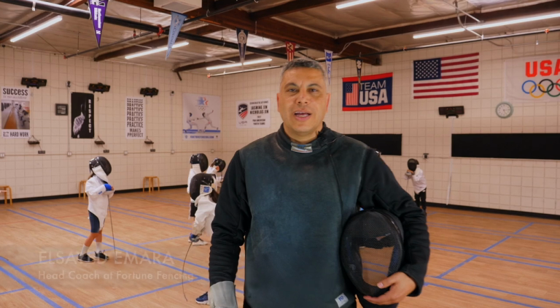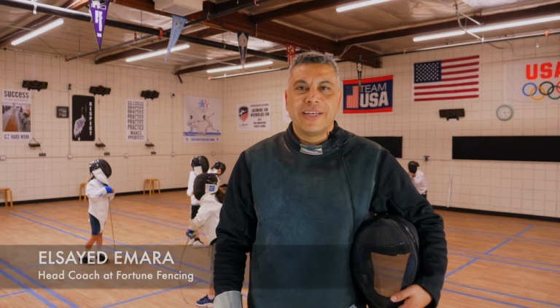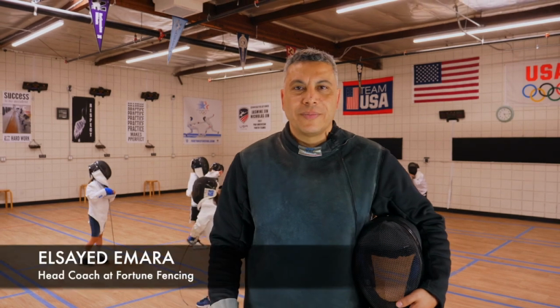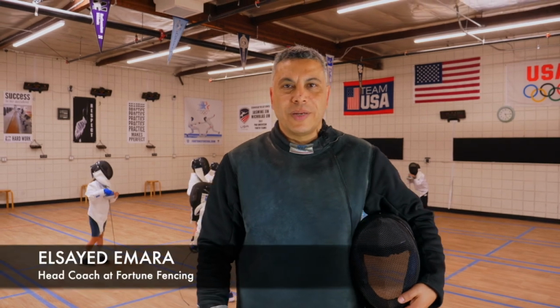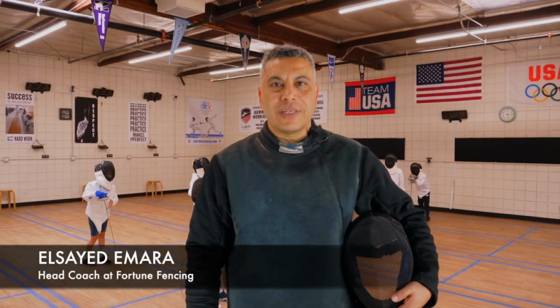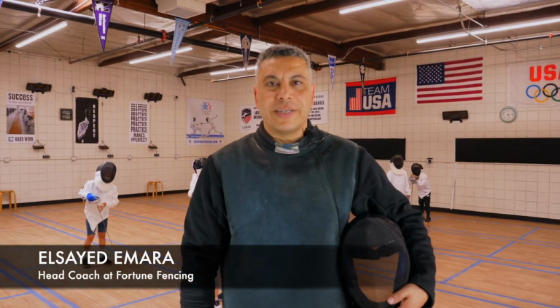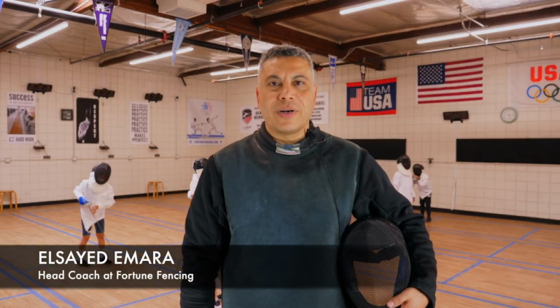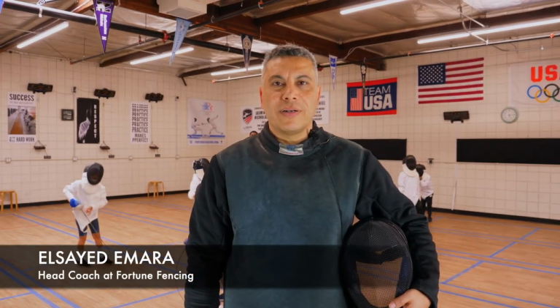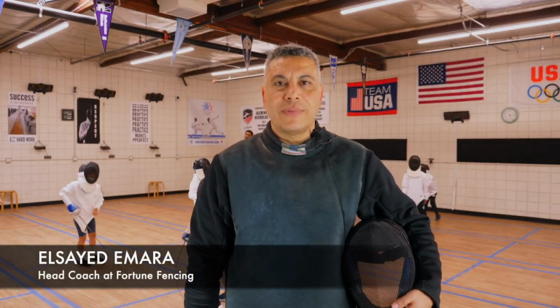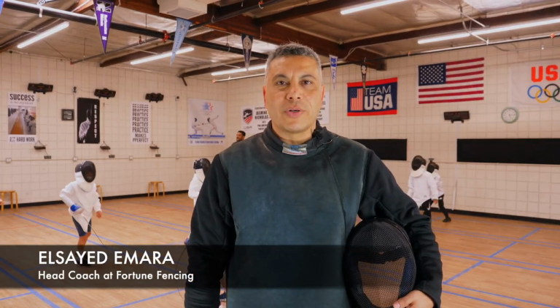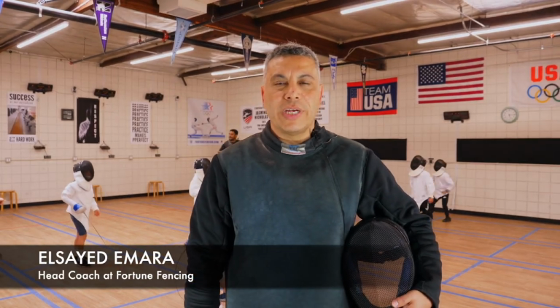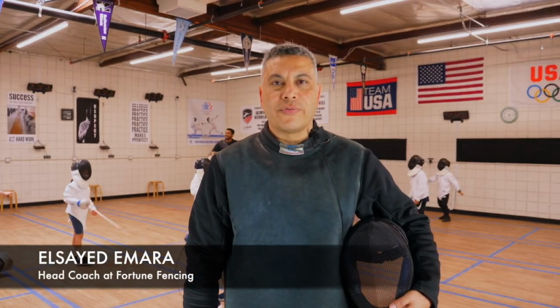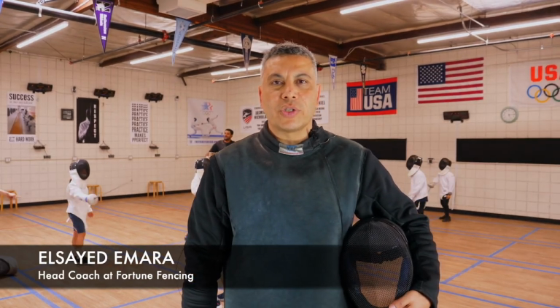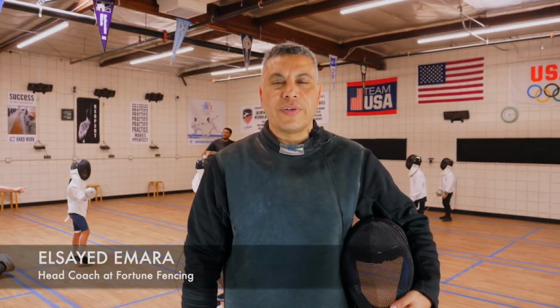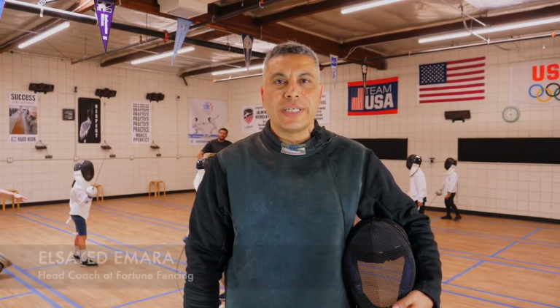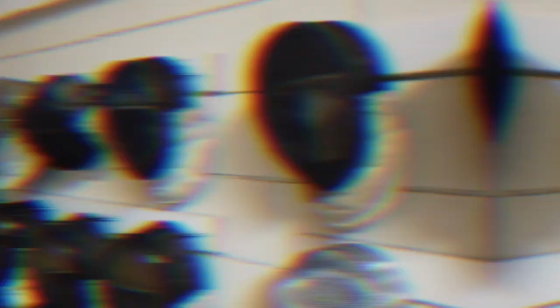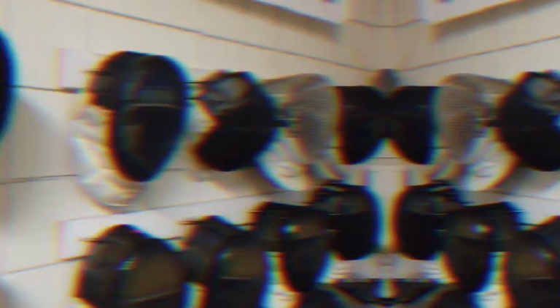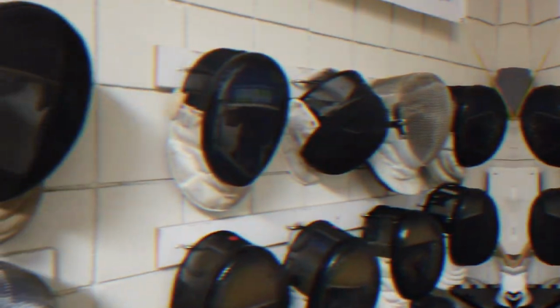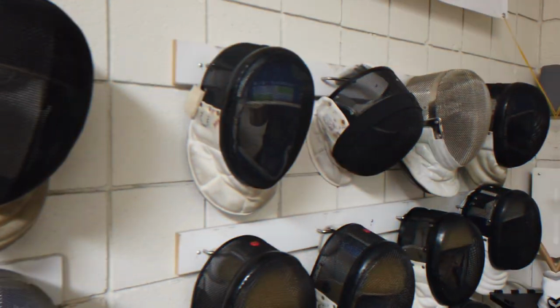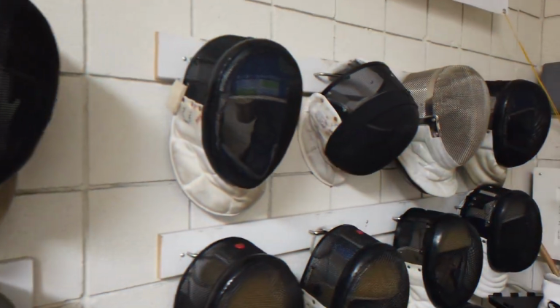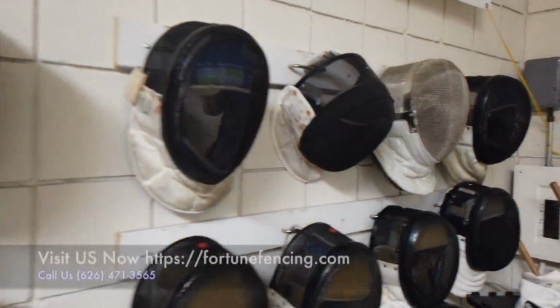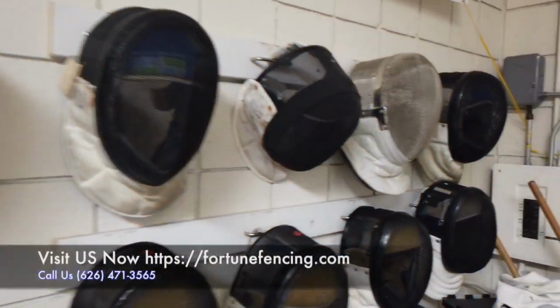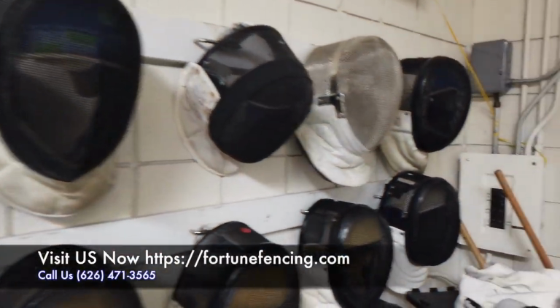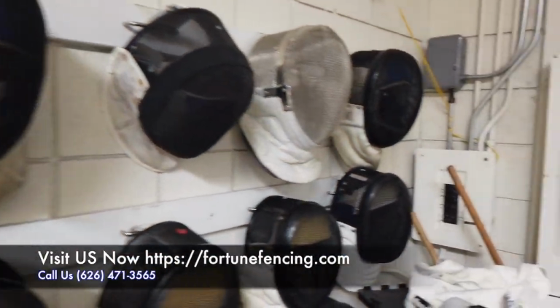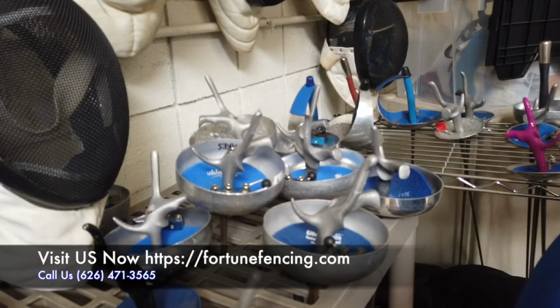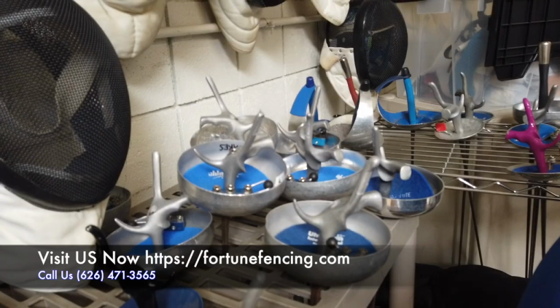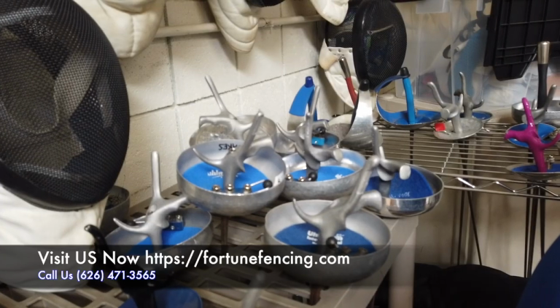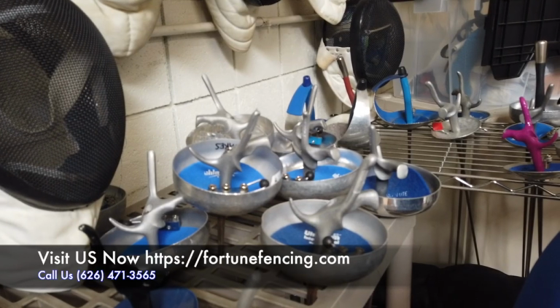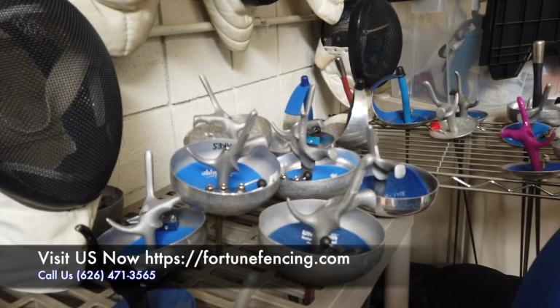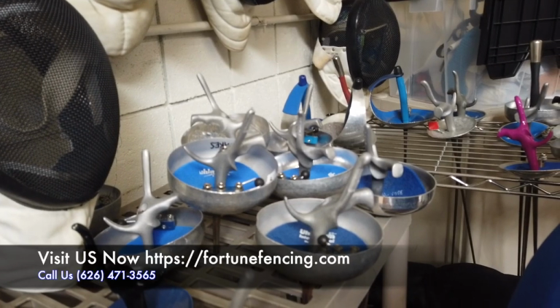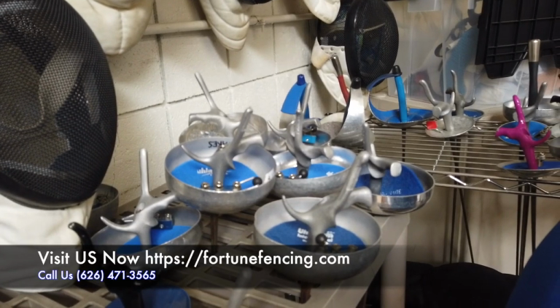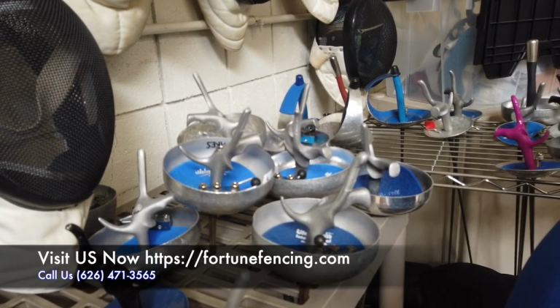Hi, my name is El-Sayed Imara. I'm the head coach at Fortune Fencing. Our beginner class, they just learn the foundation of the sport of fencing.